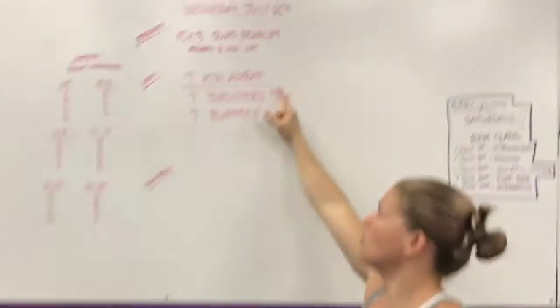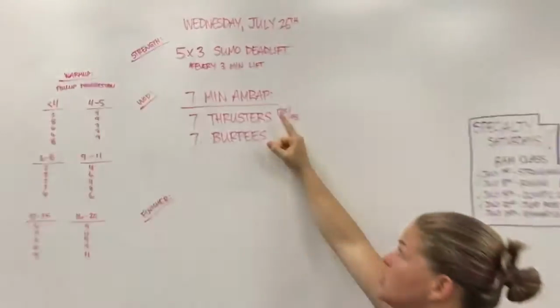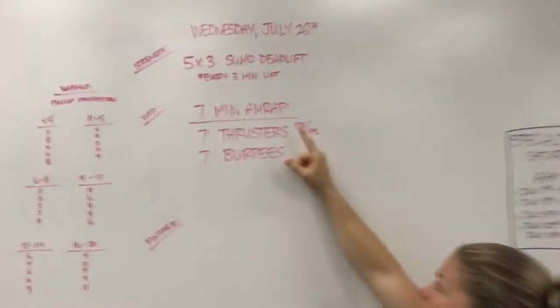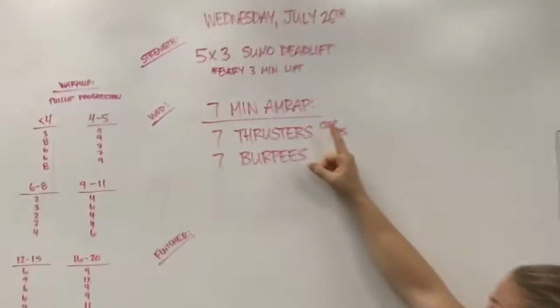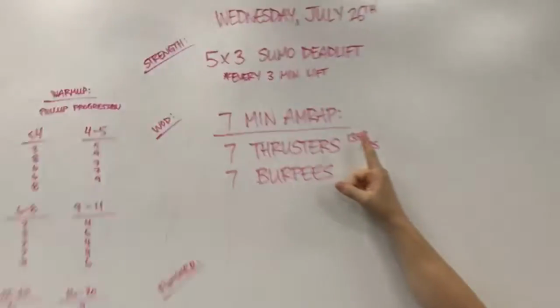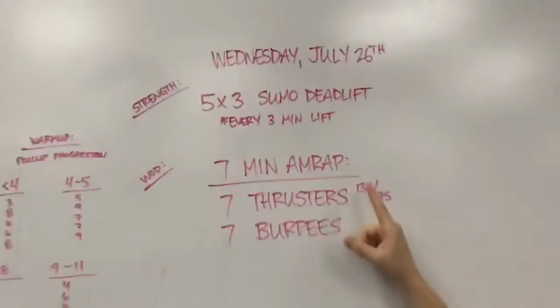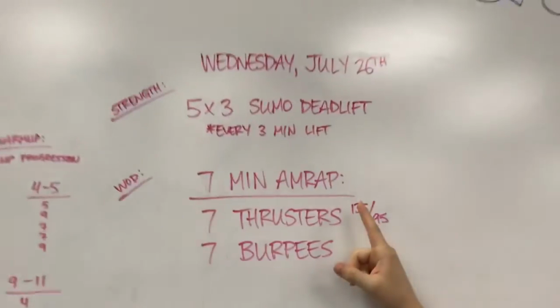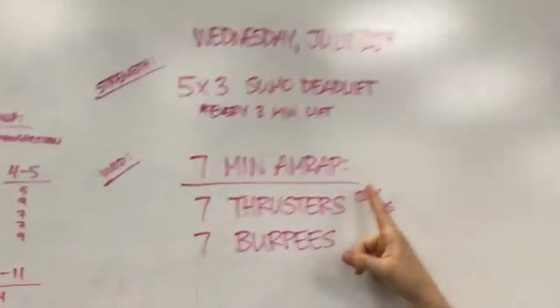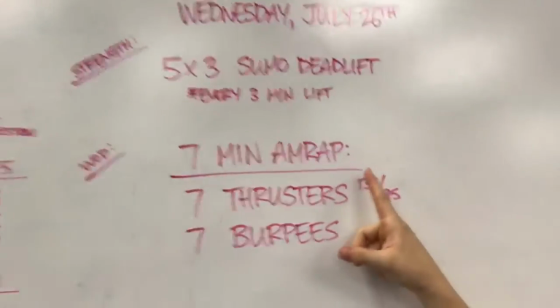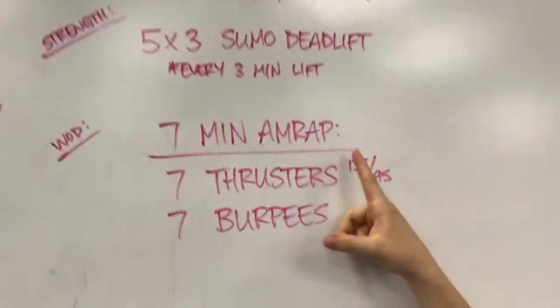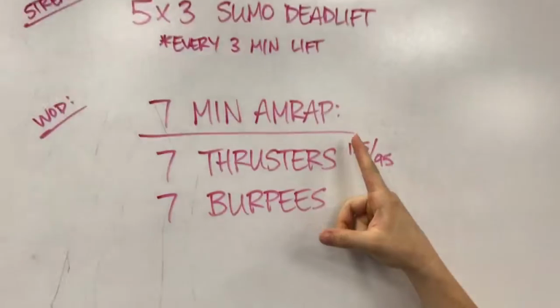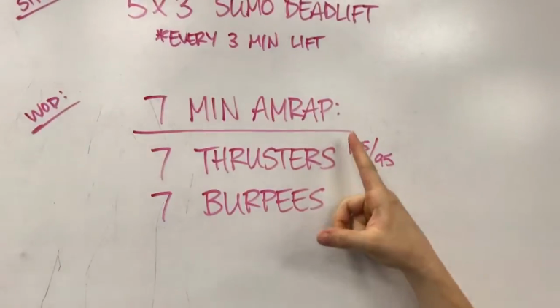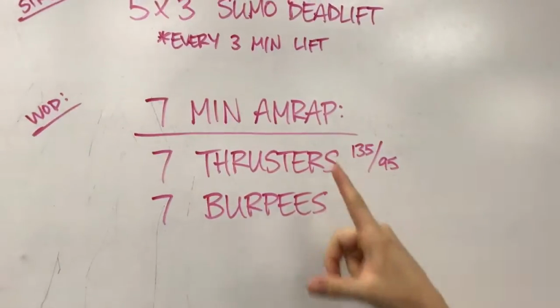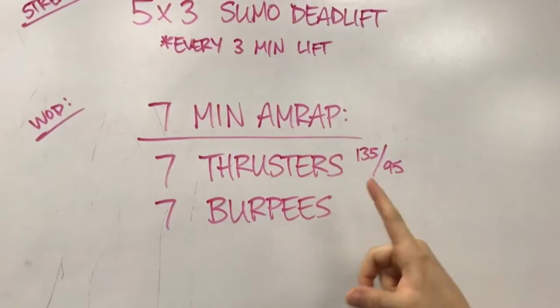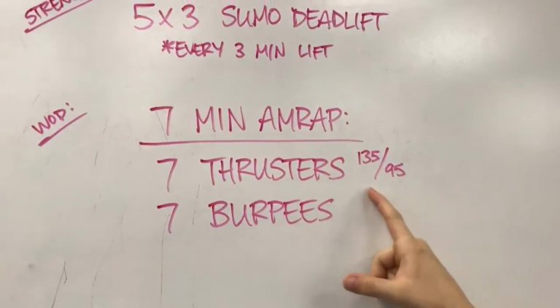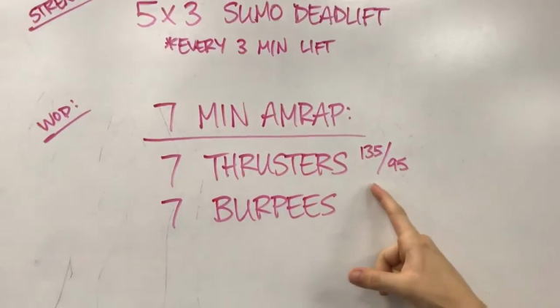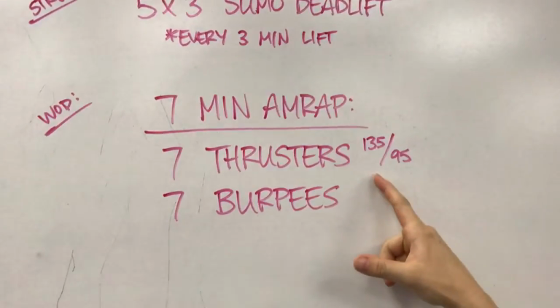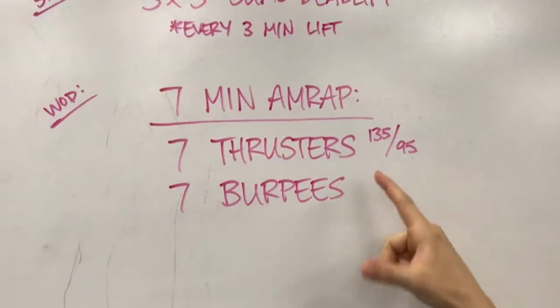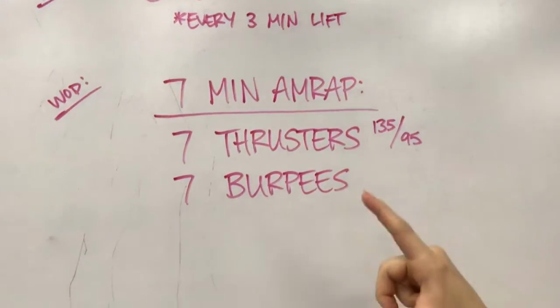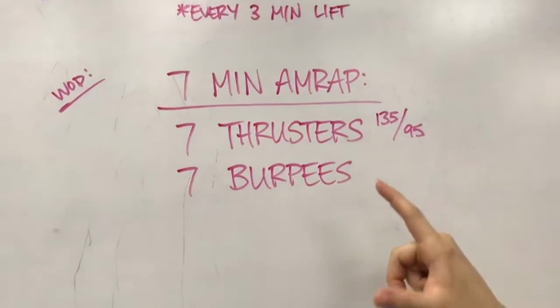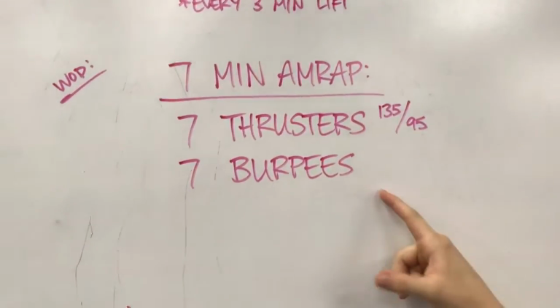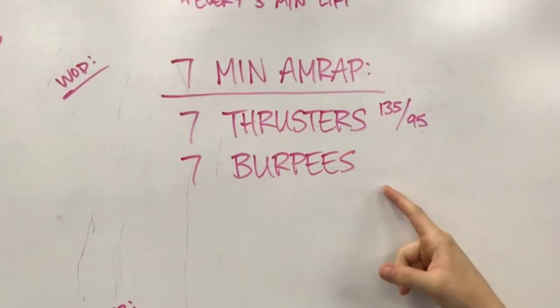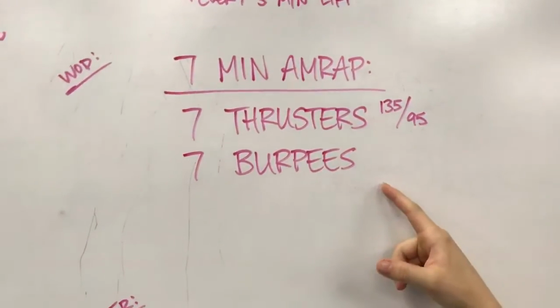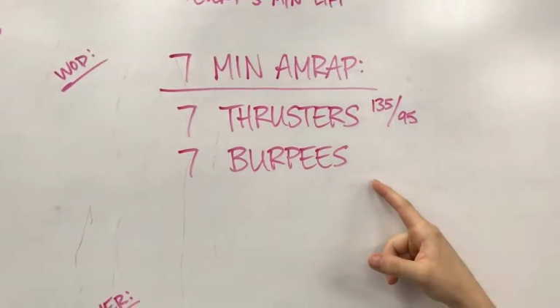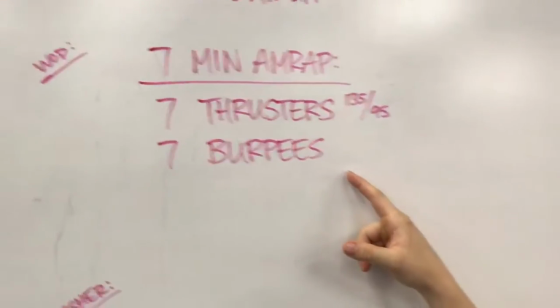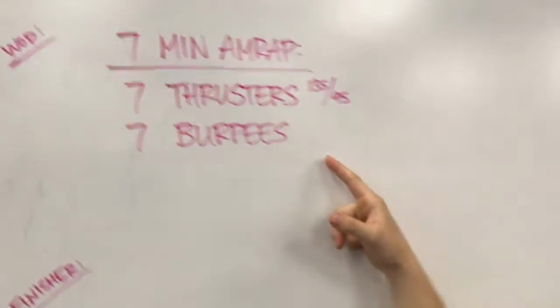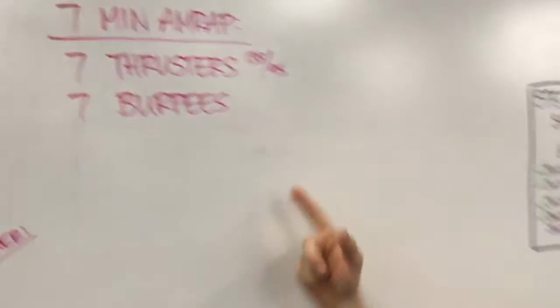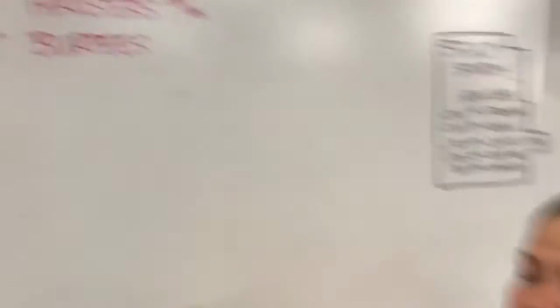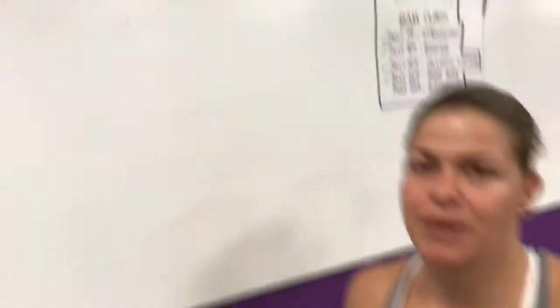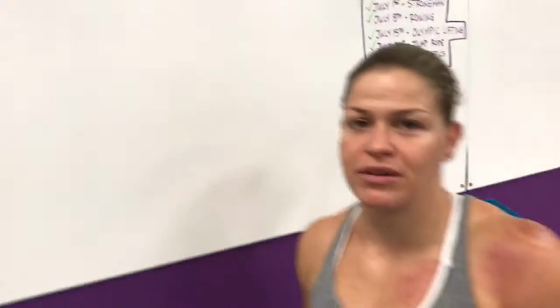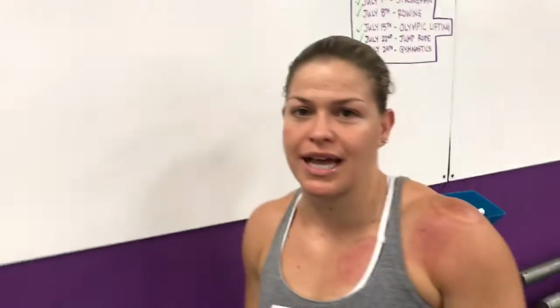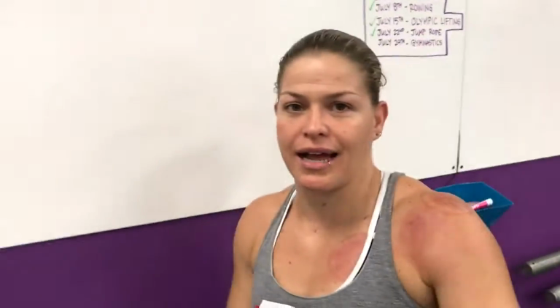Short and sweet workout: 7 minute AMRAP, 7 thrusters, 7 burpees. As simple as that.